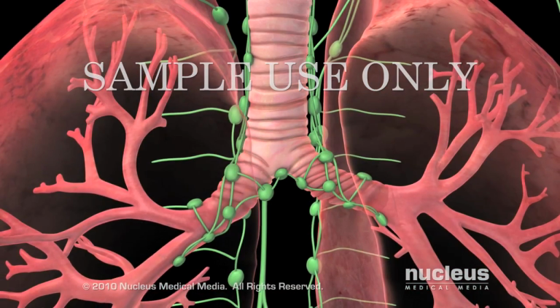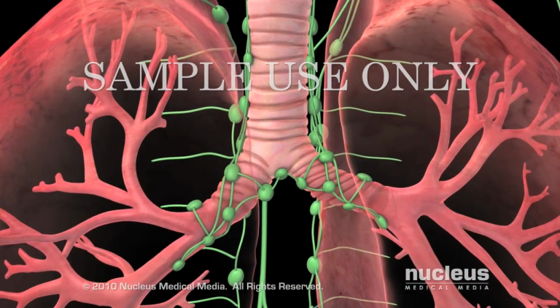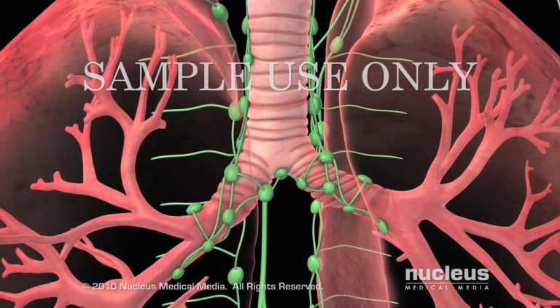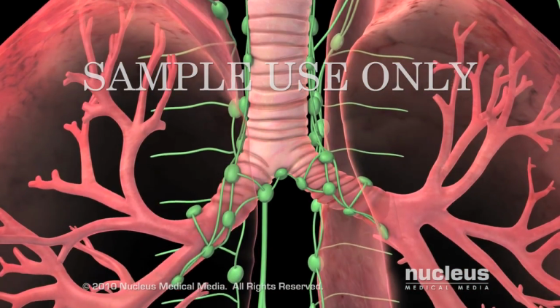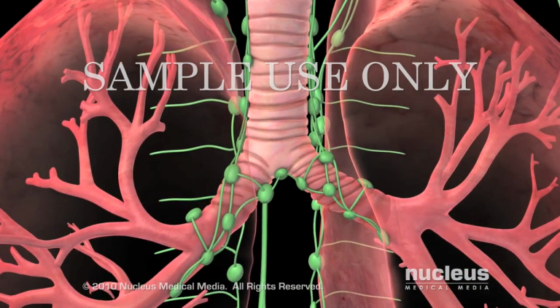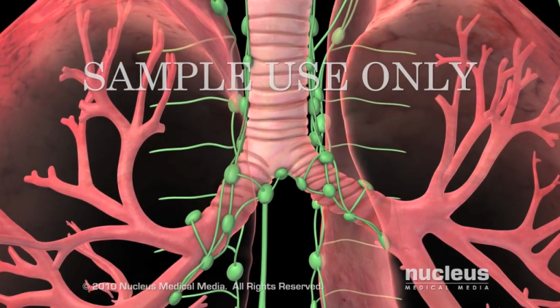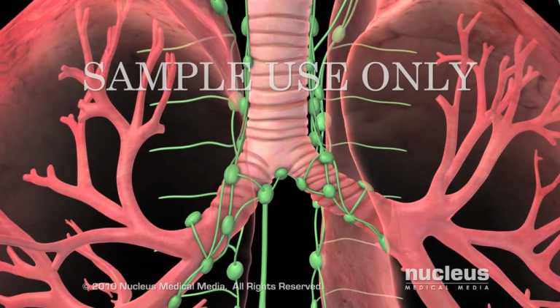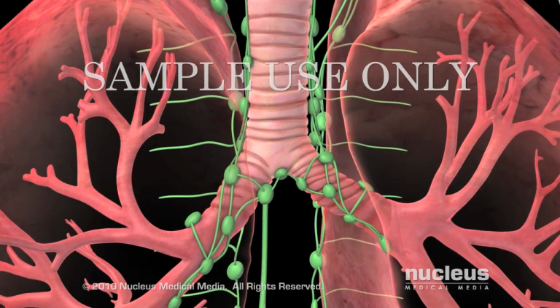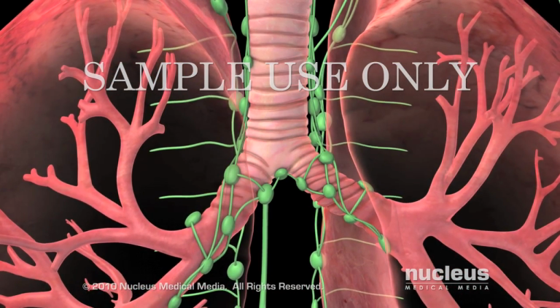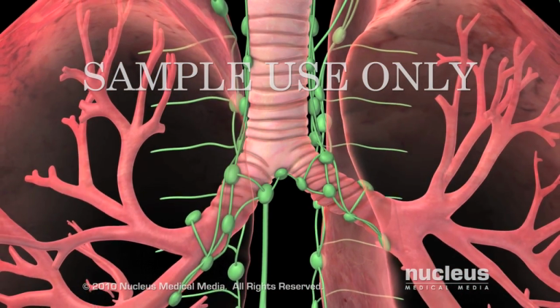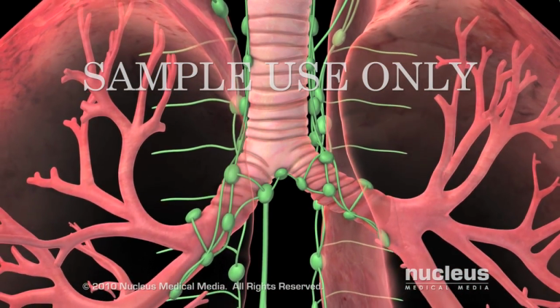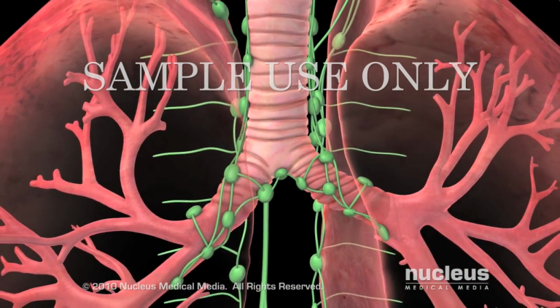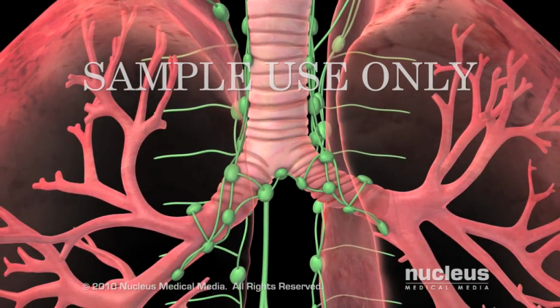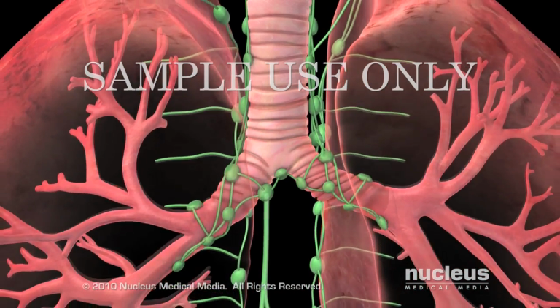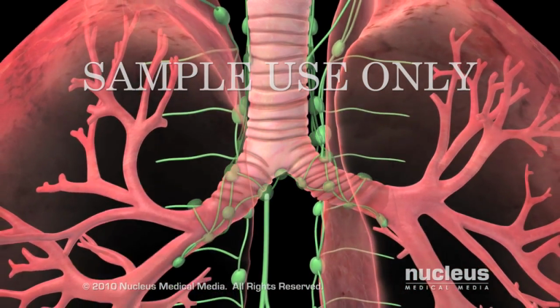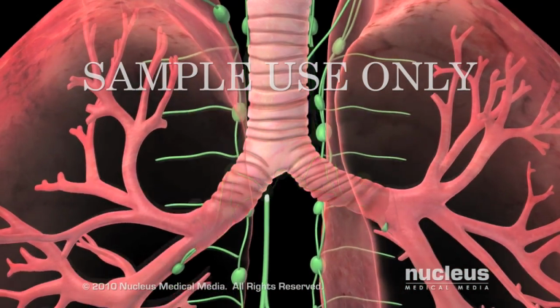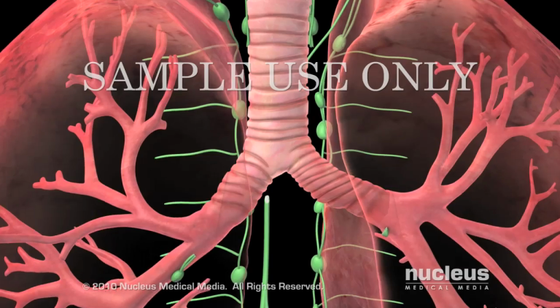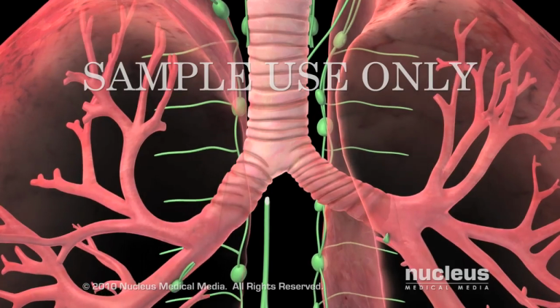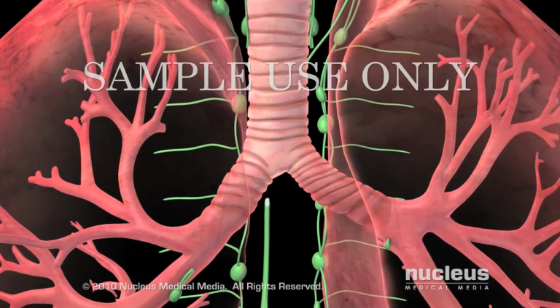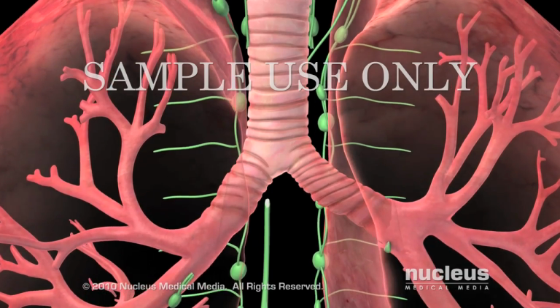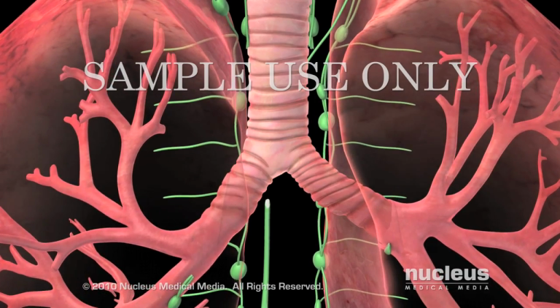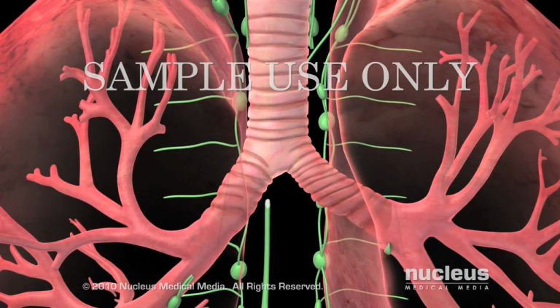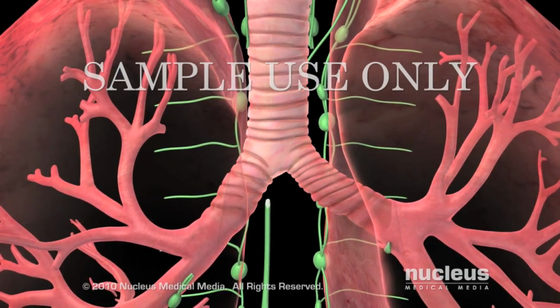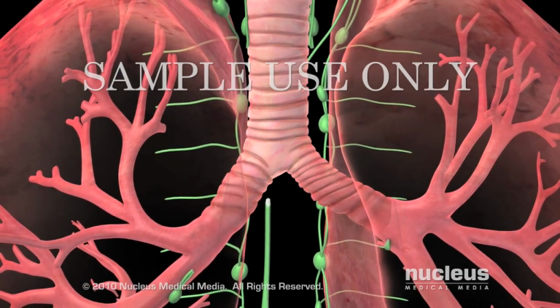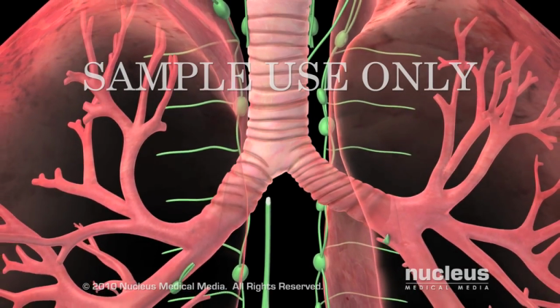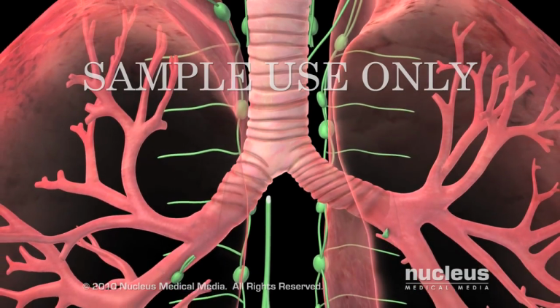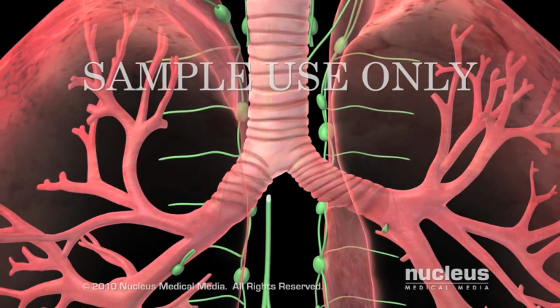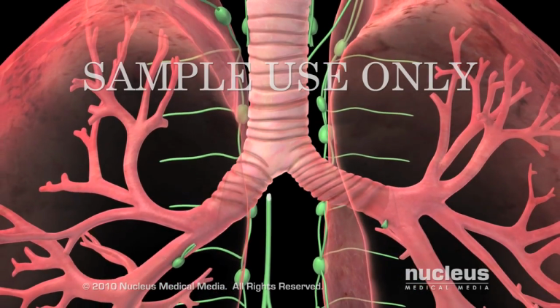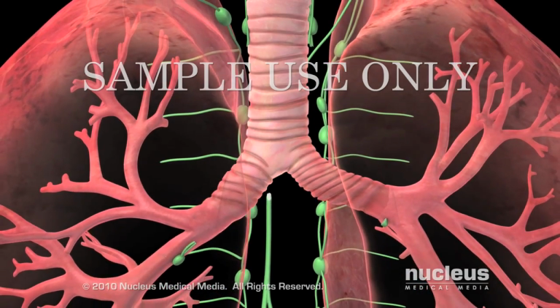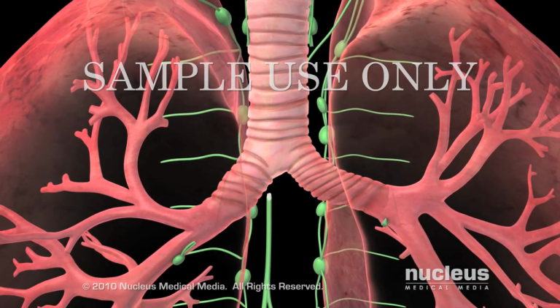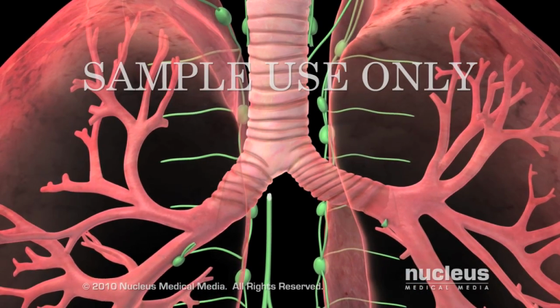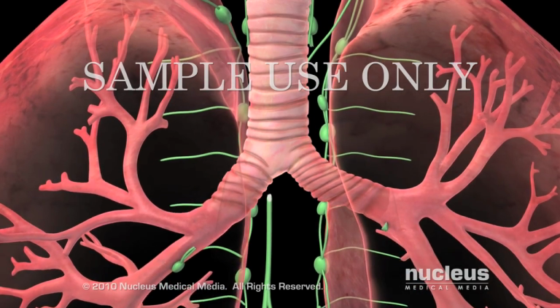During any of these procedures, your surgeon may remove lymph nodes to check them for signs of cancer.